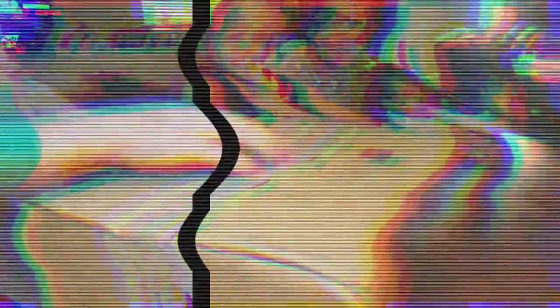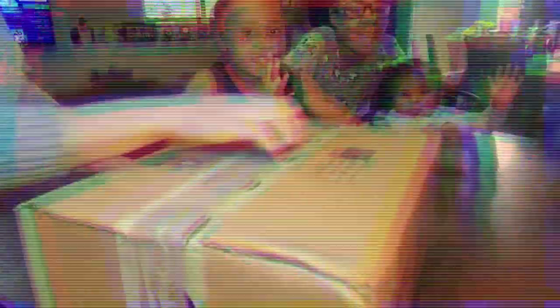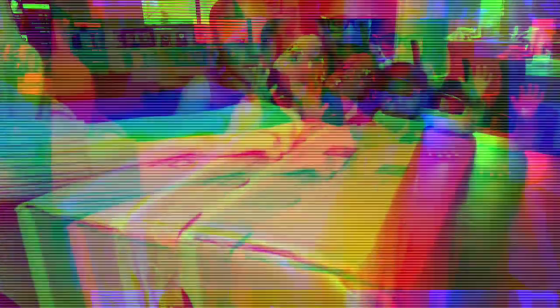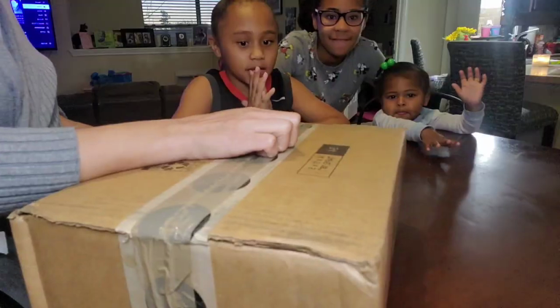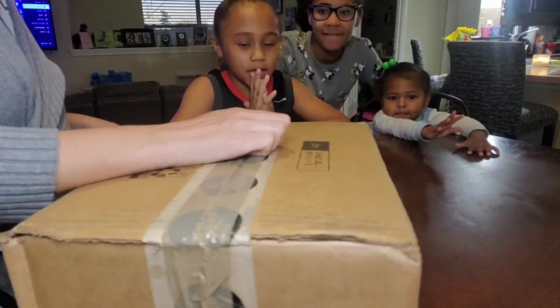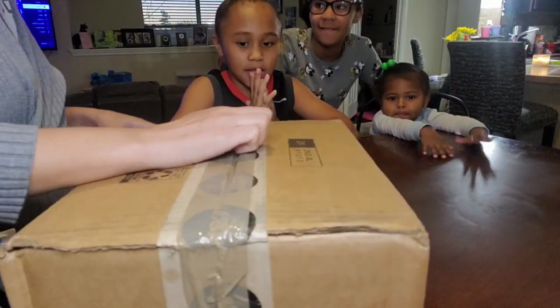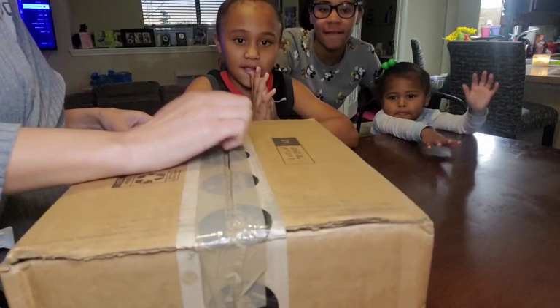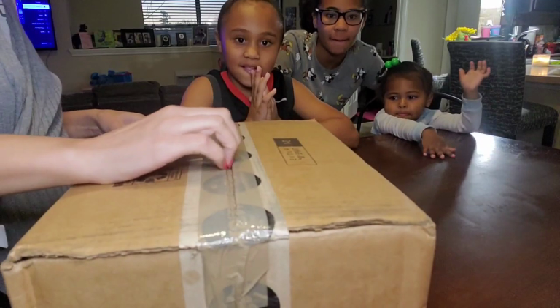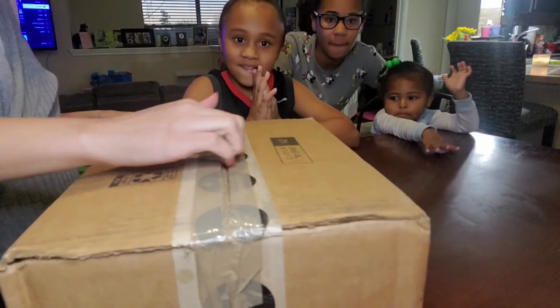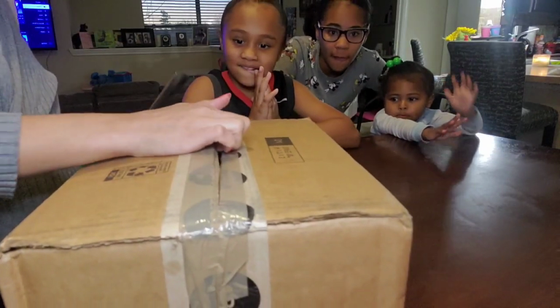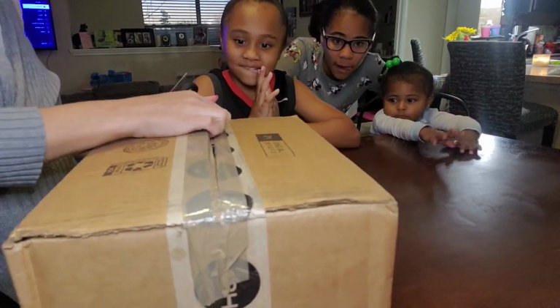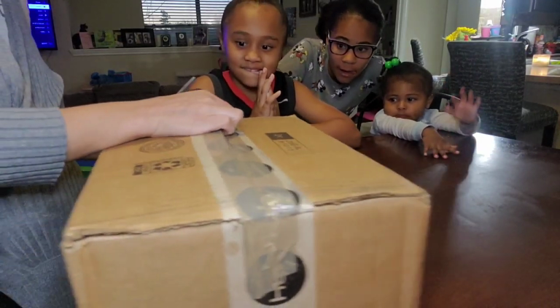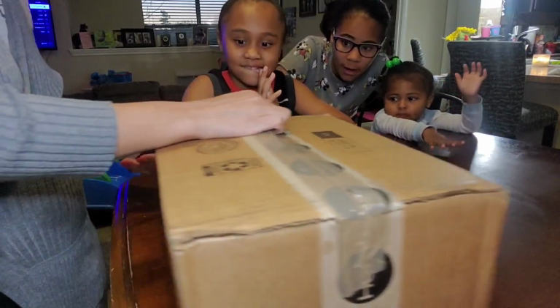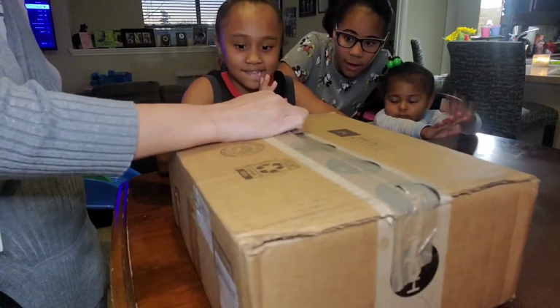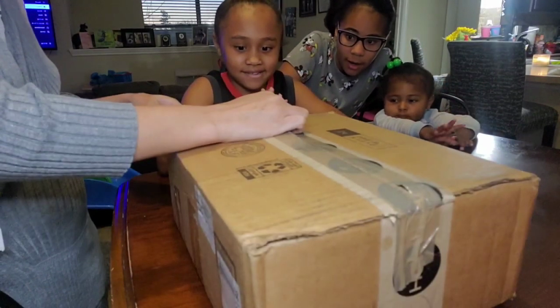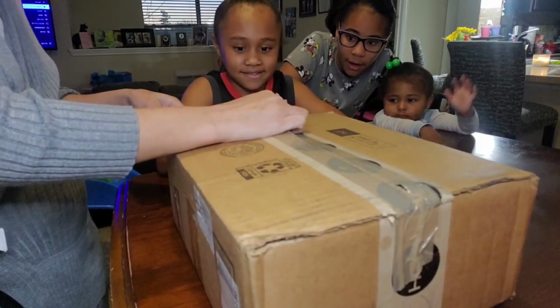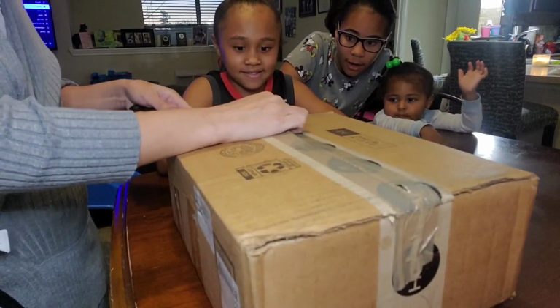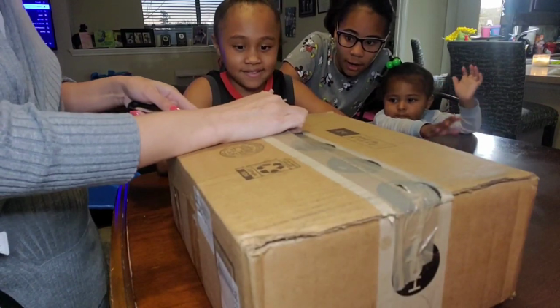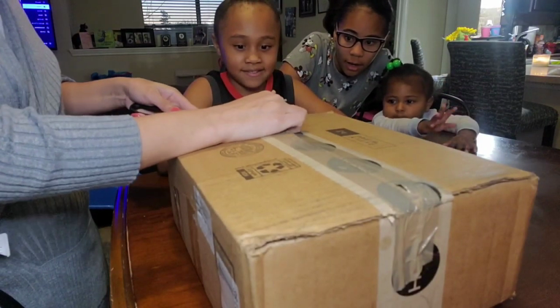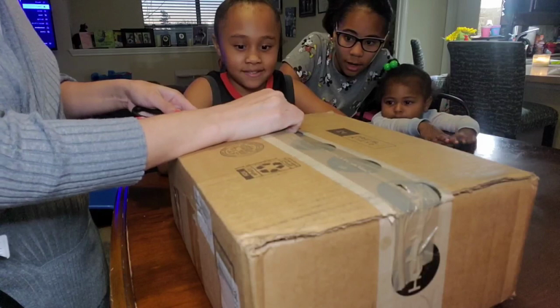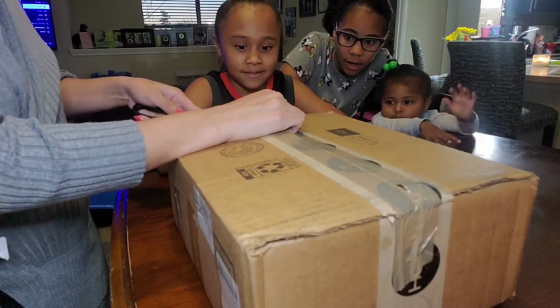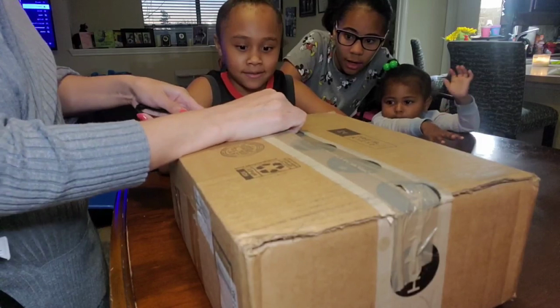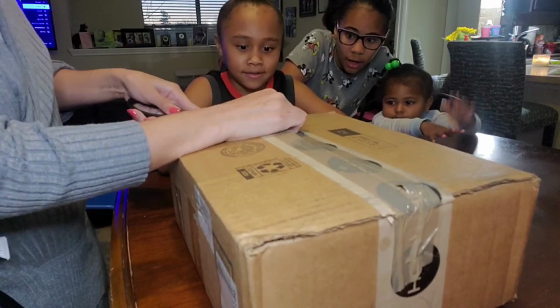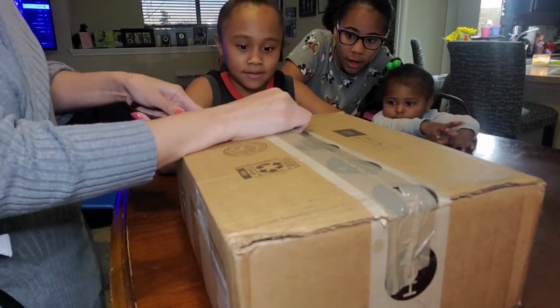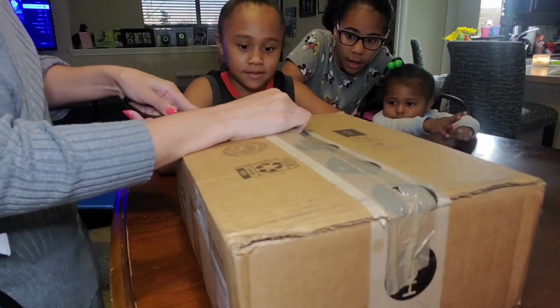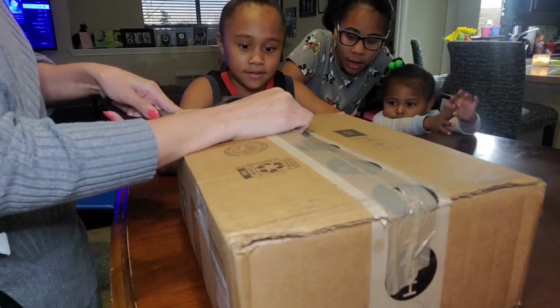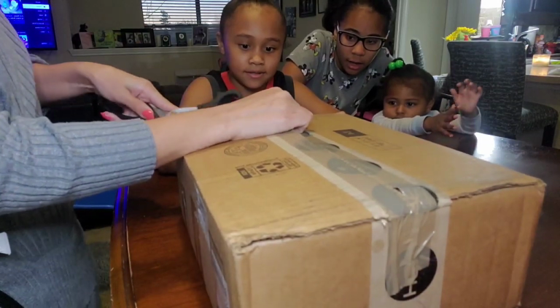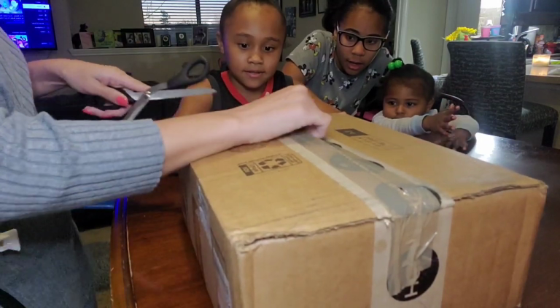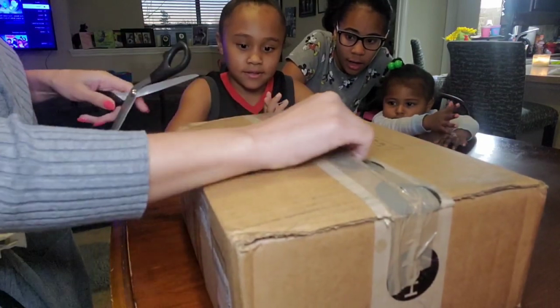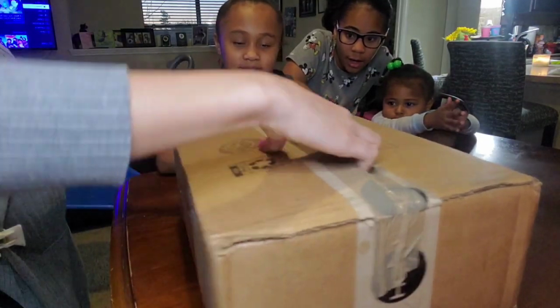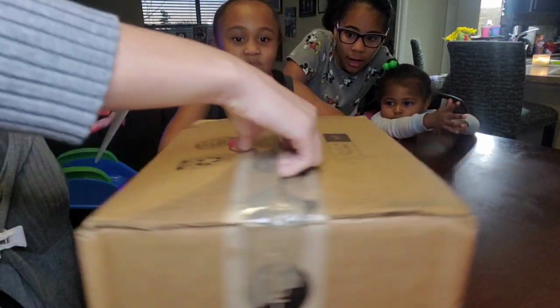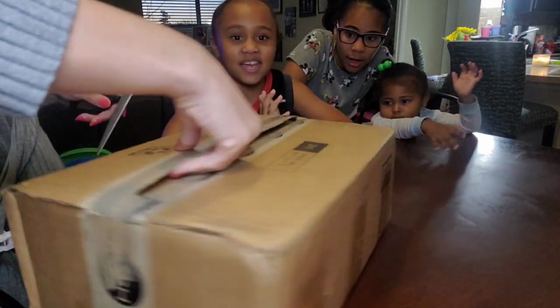Okay guys, so this is a little Easter goodie box from Nana!